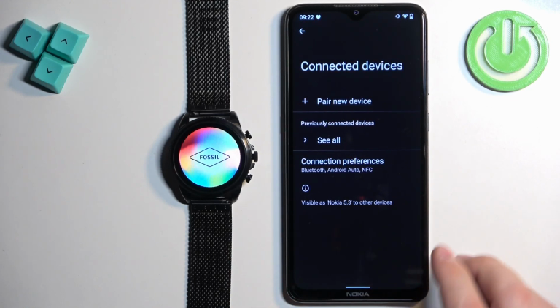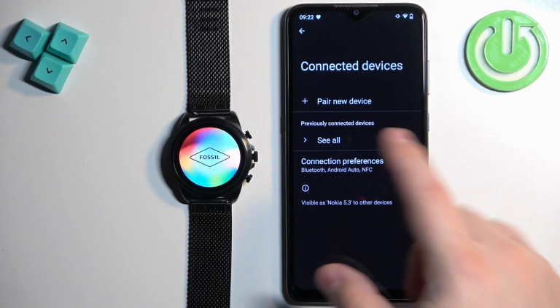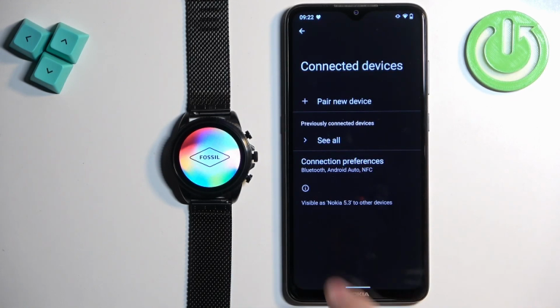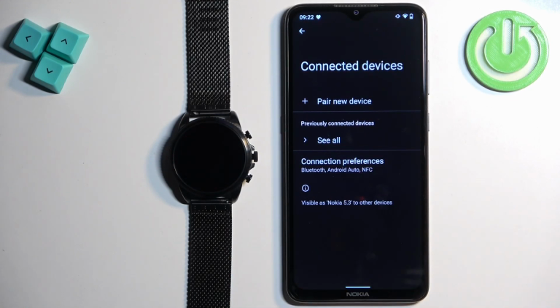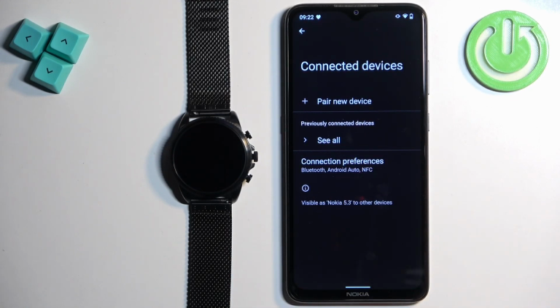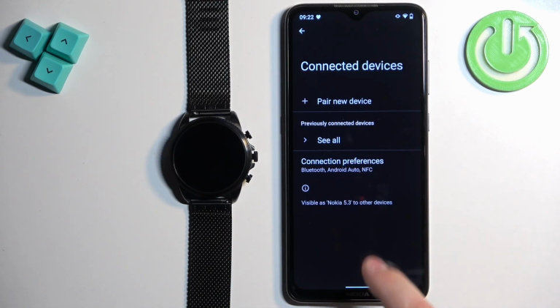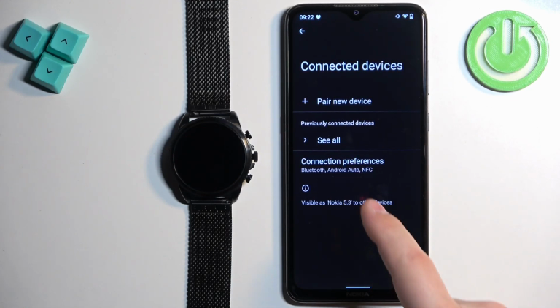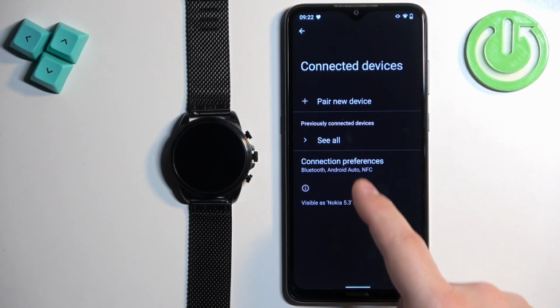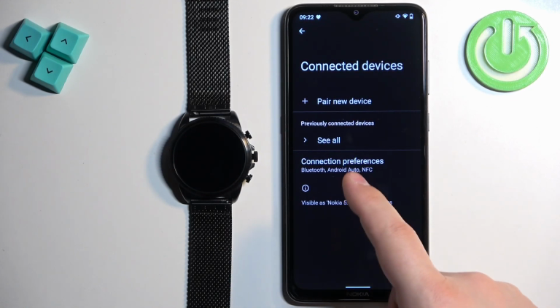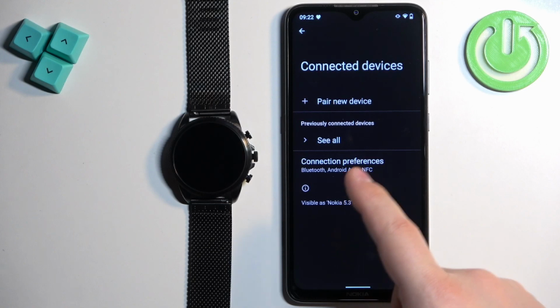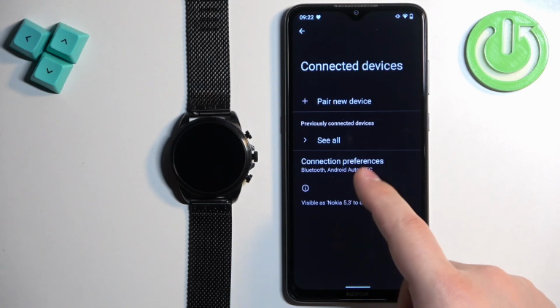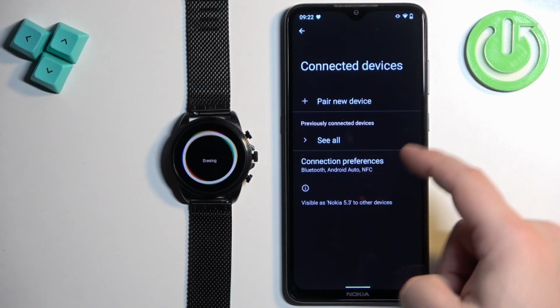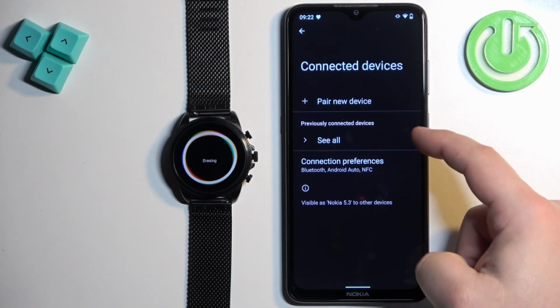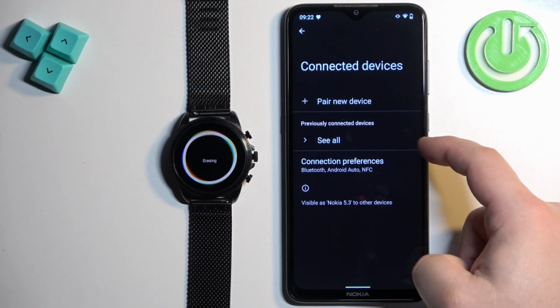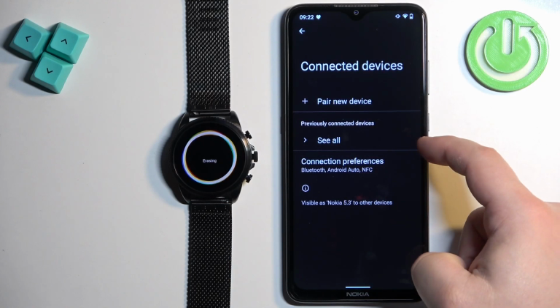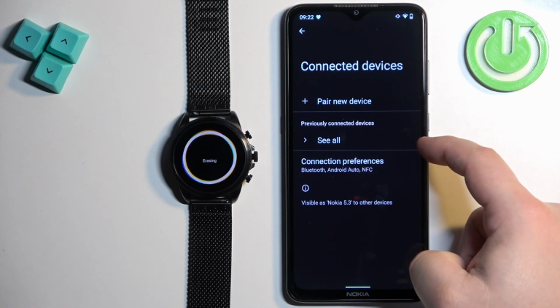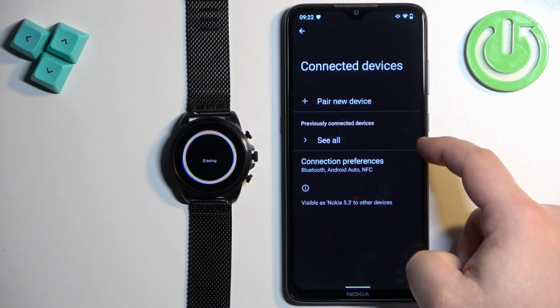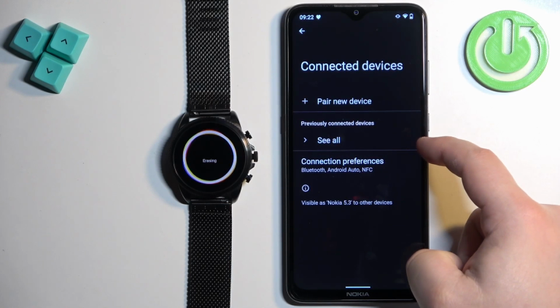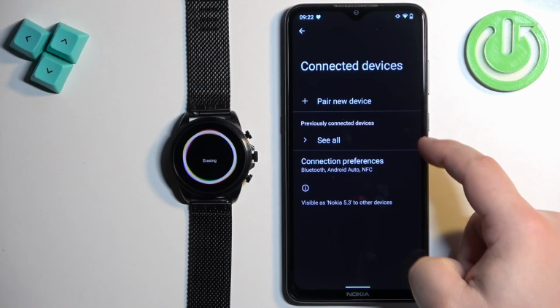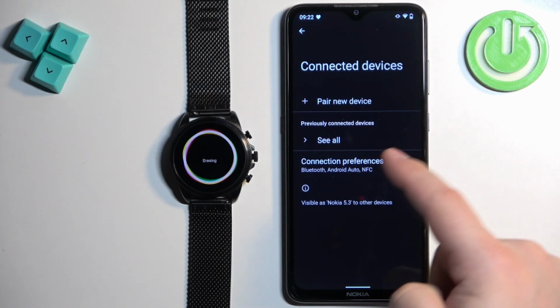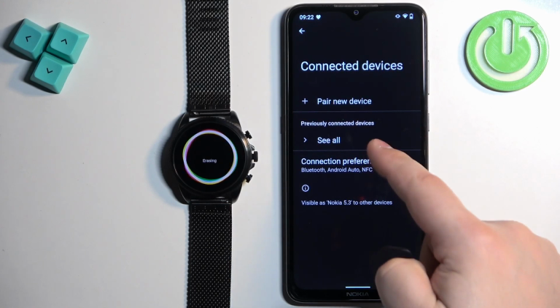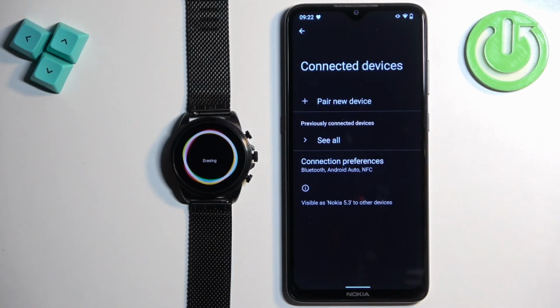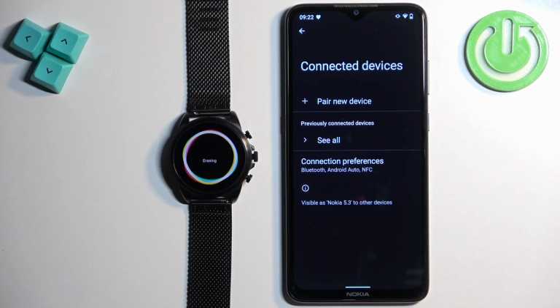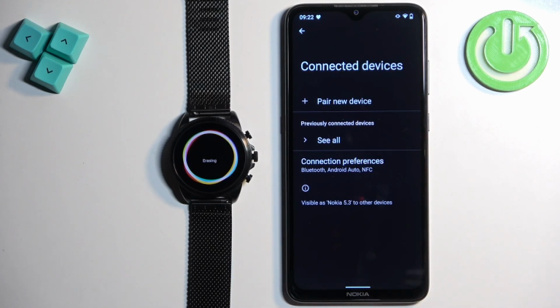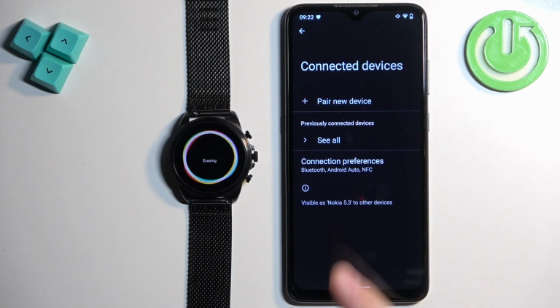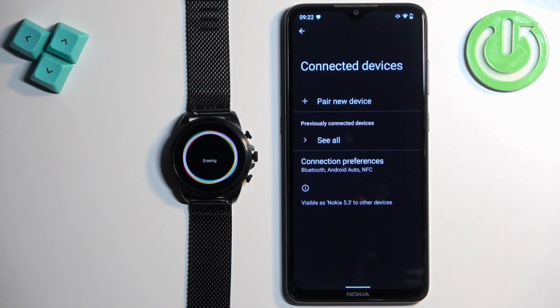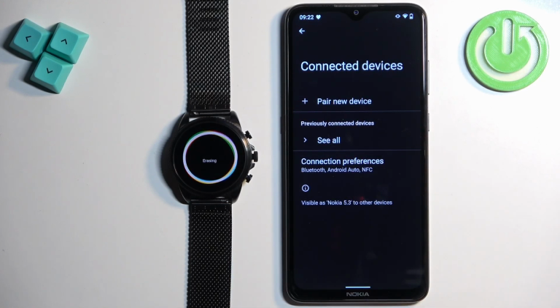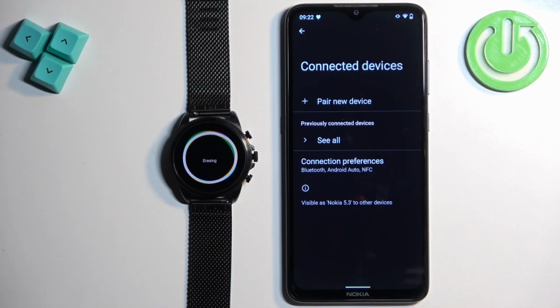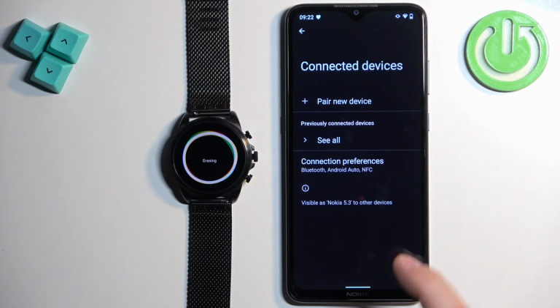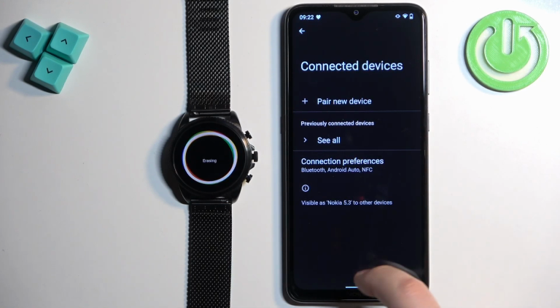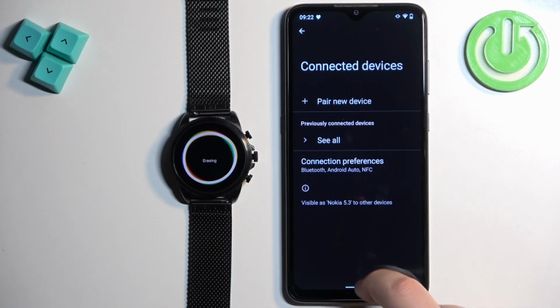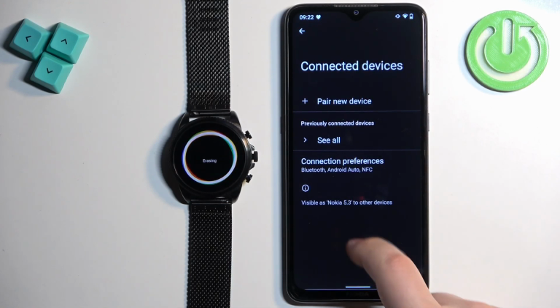As you can see it's not here. But if it was, you can tap on the settings next to it, then Forget Device and Forget Device to remove it.